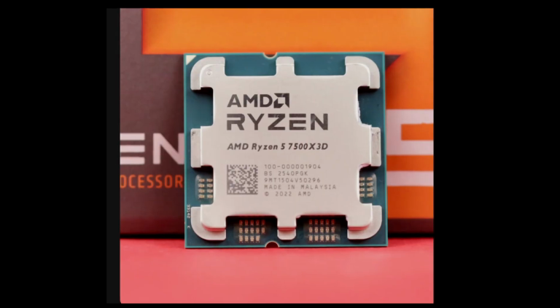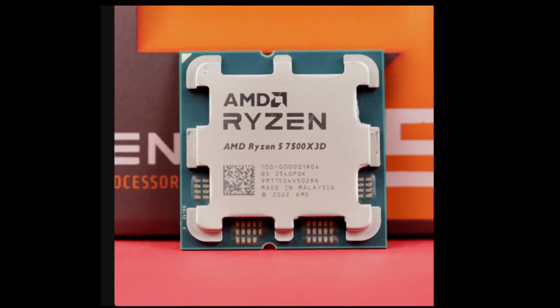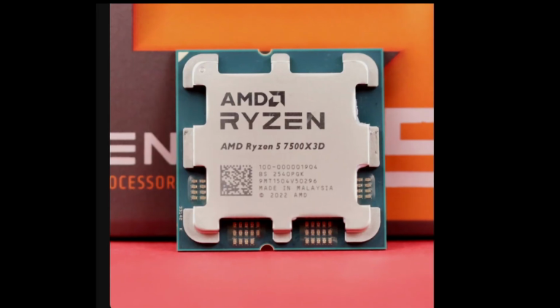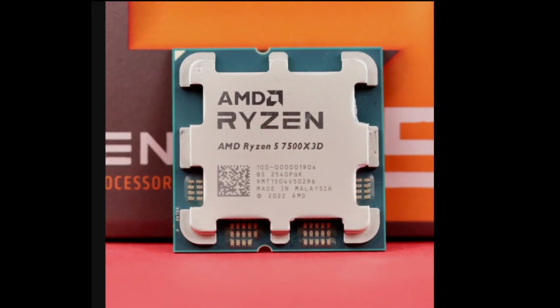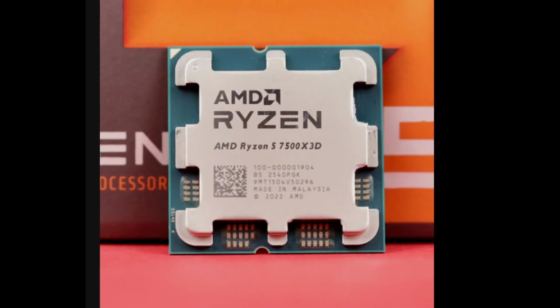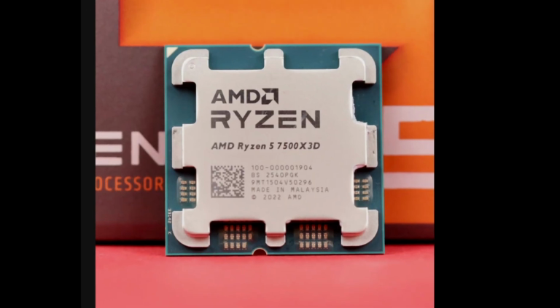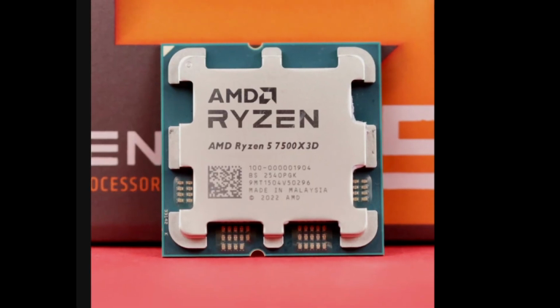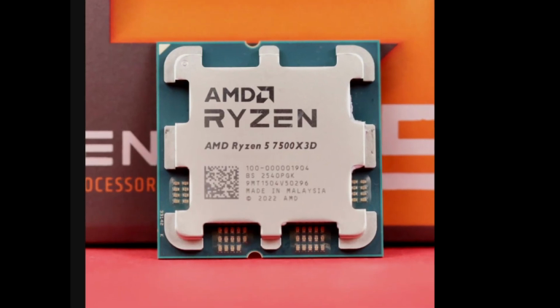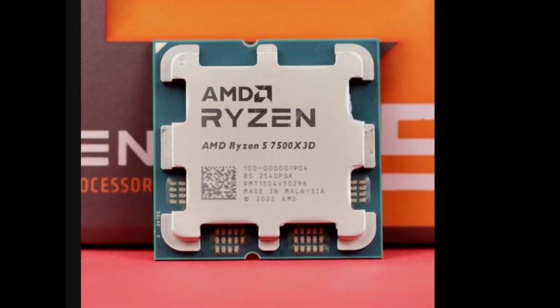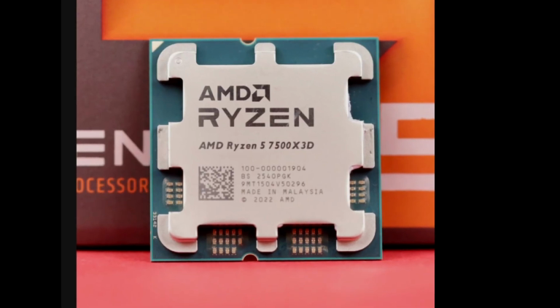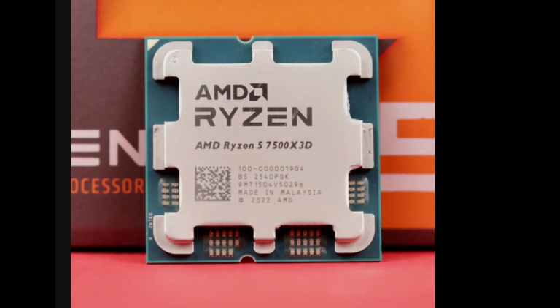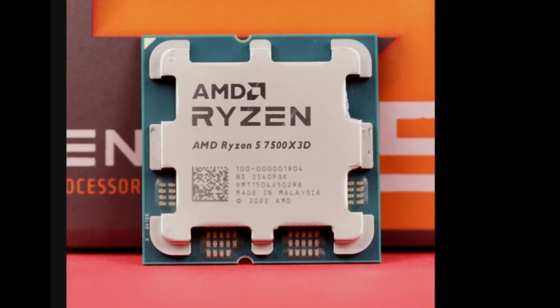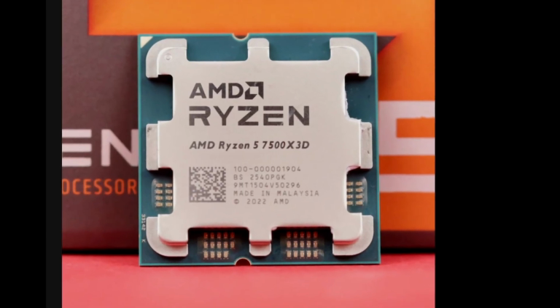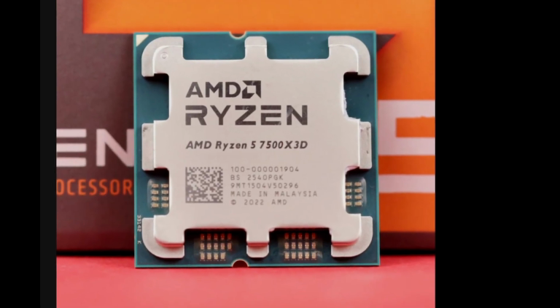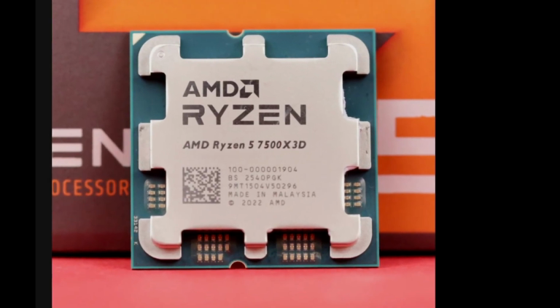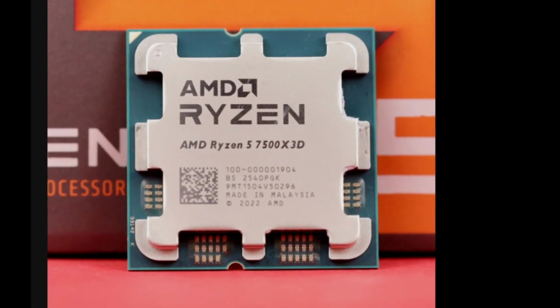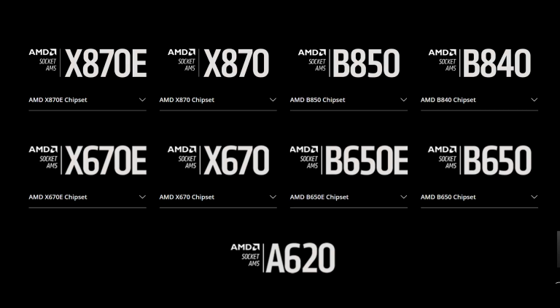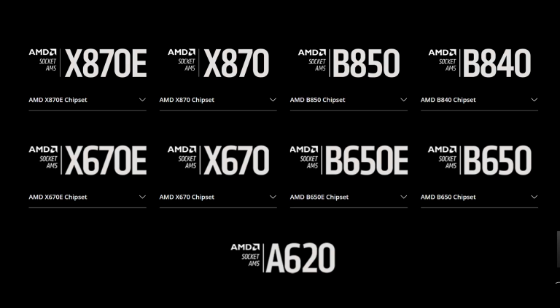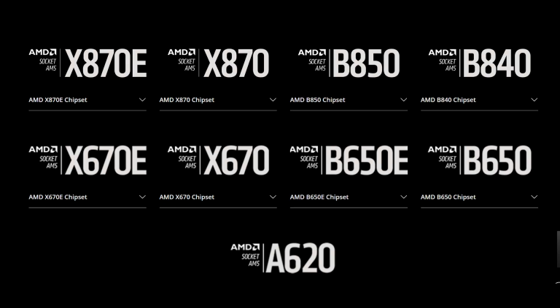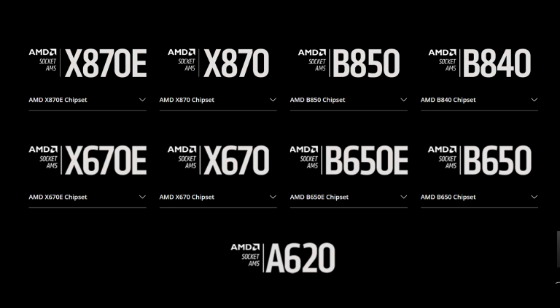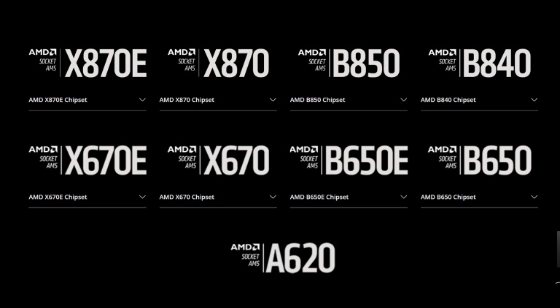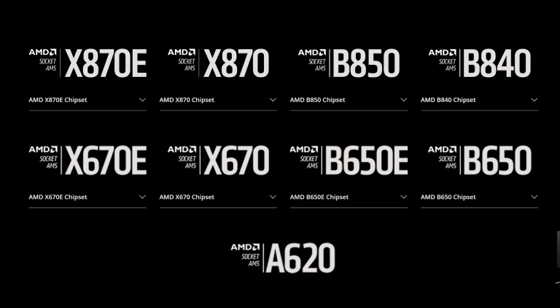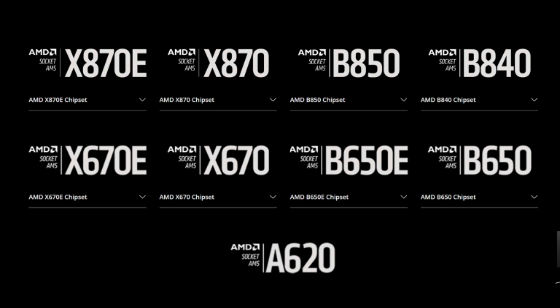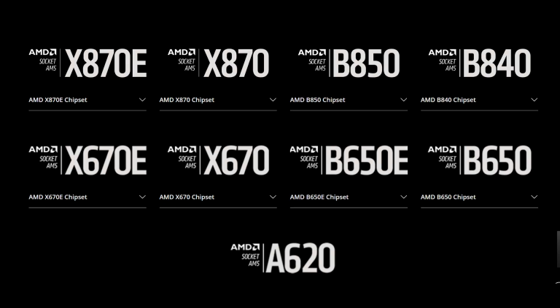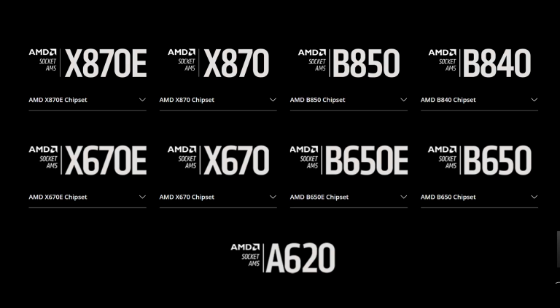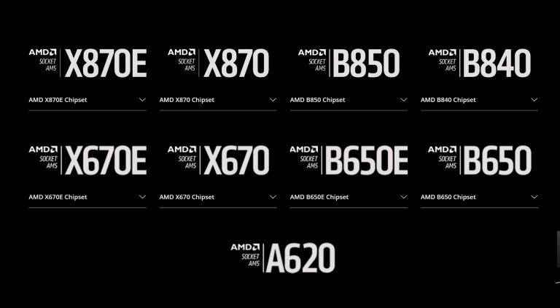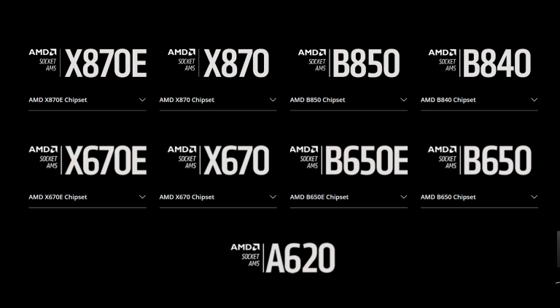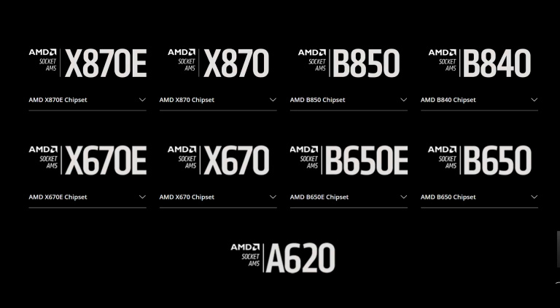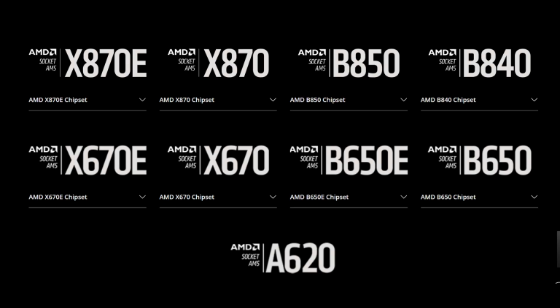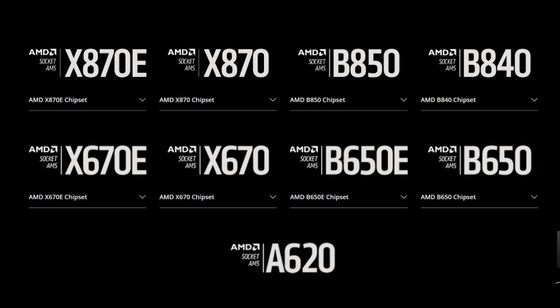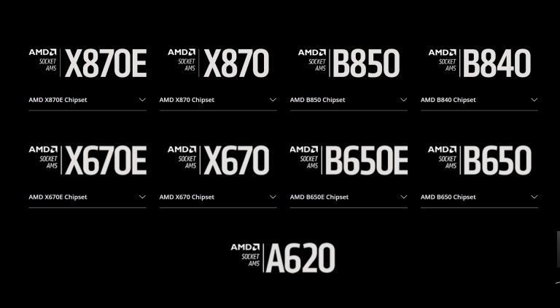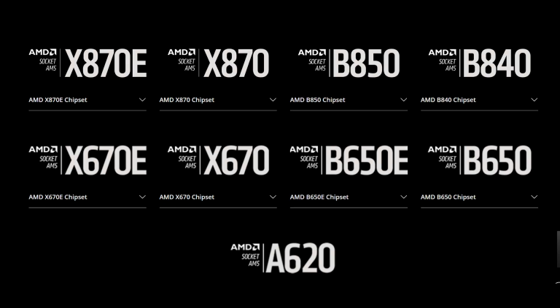One thing I must mention is that this is an AM5 chip, so you will need an AM5 motherboard to use it.